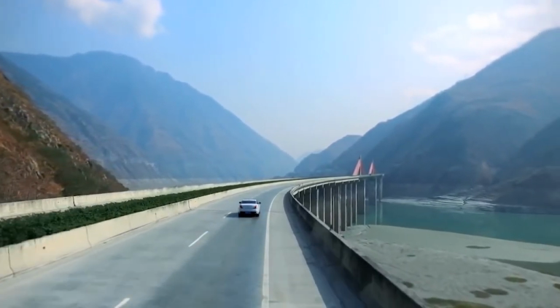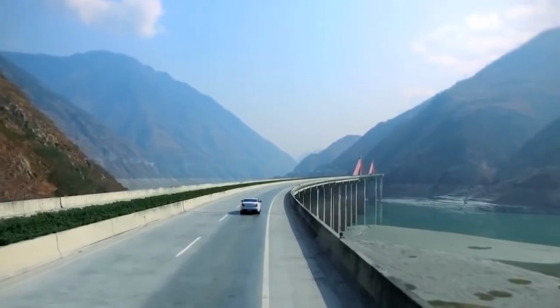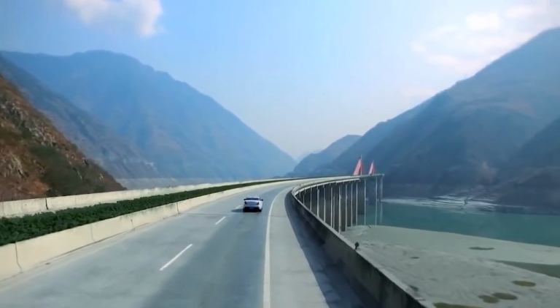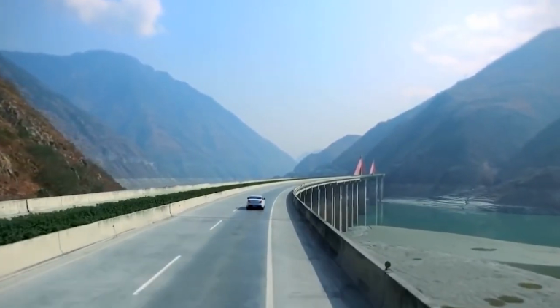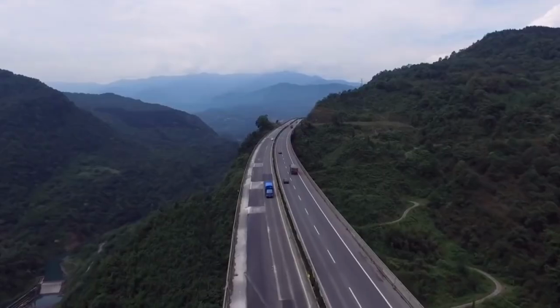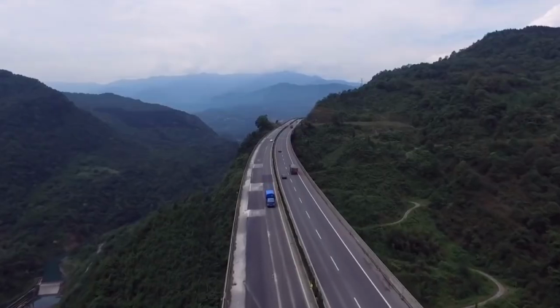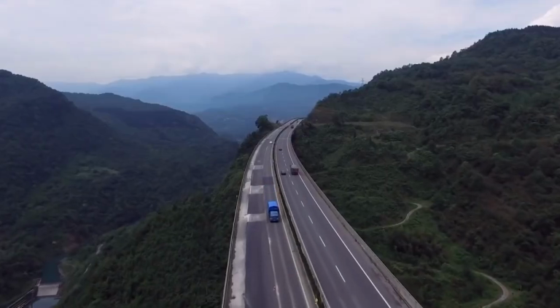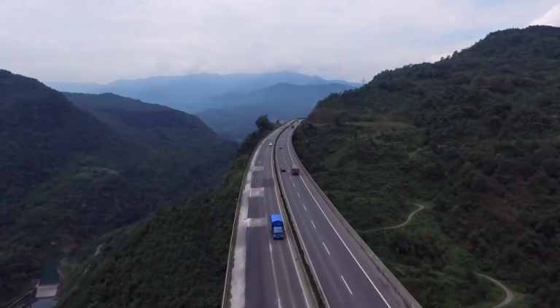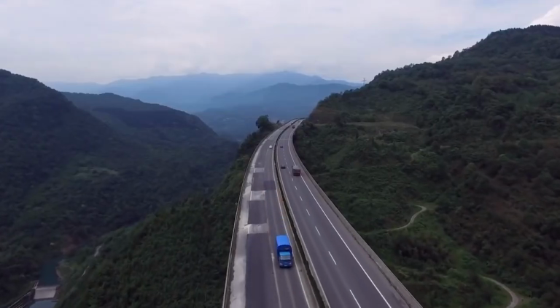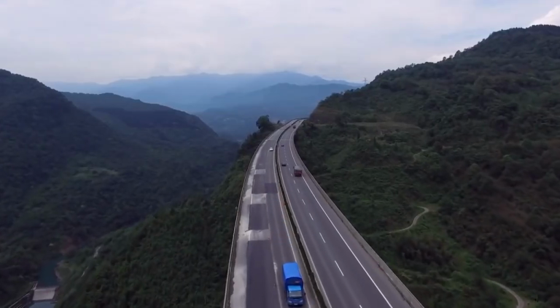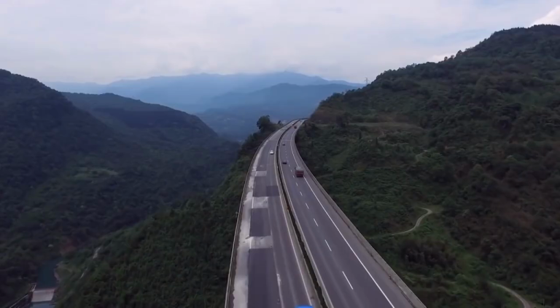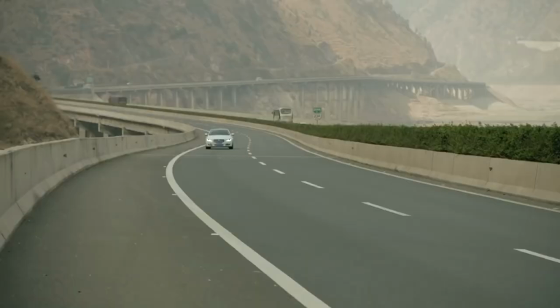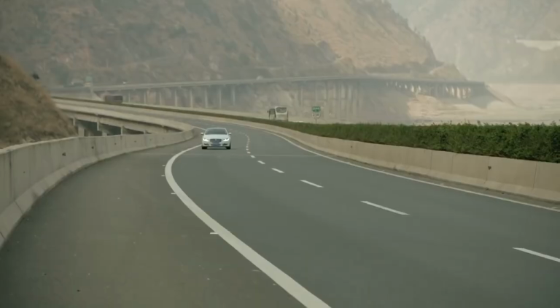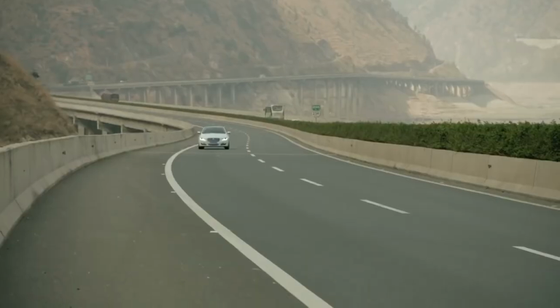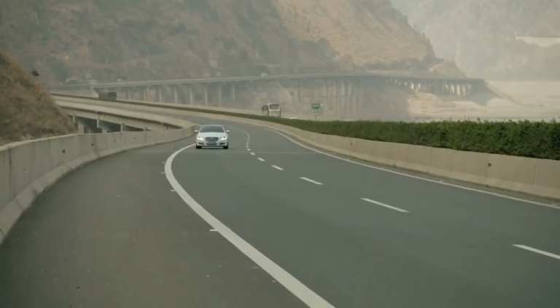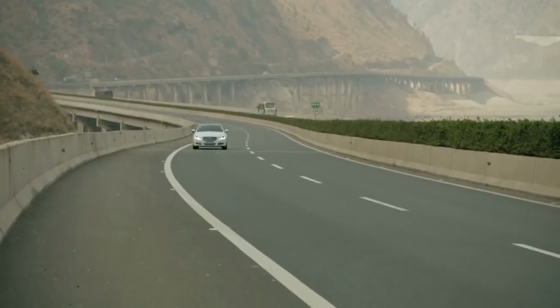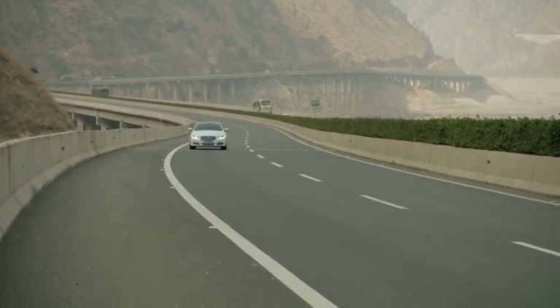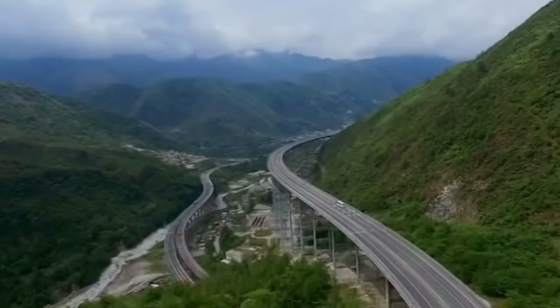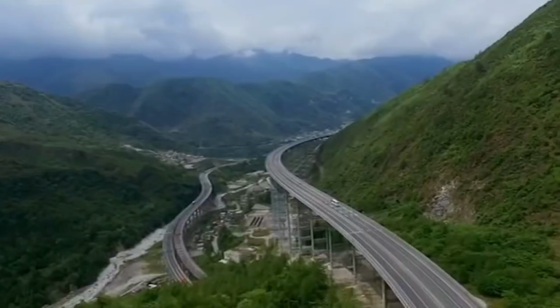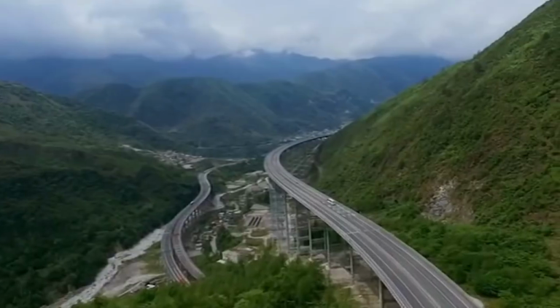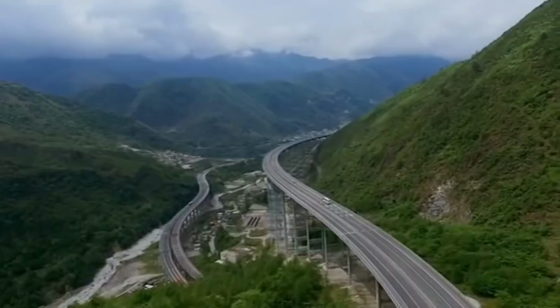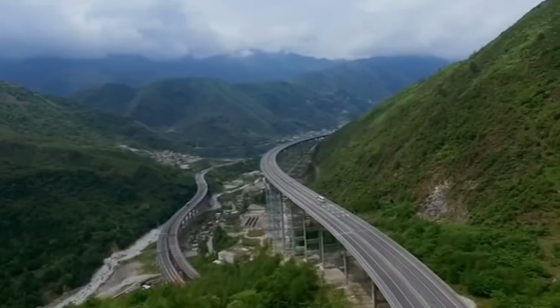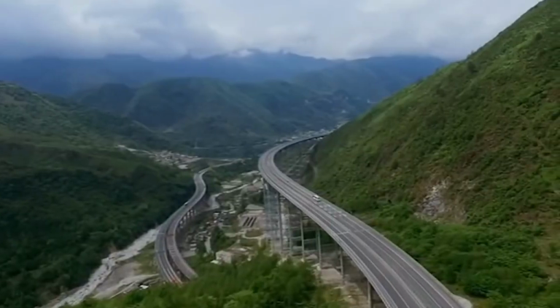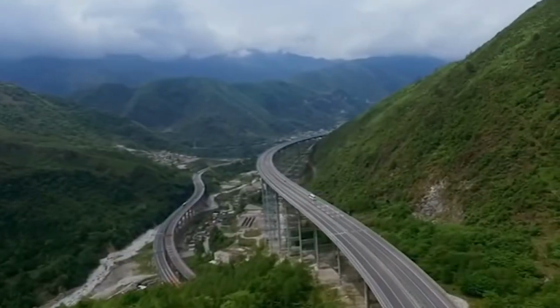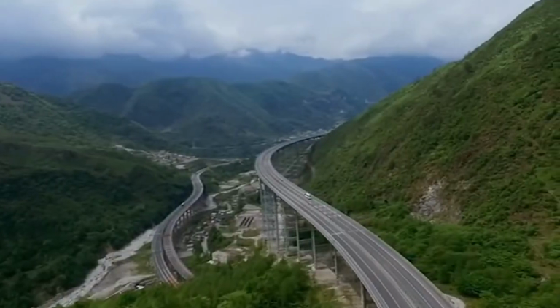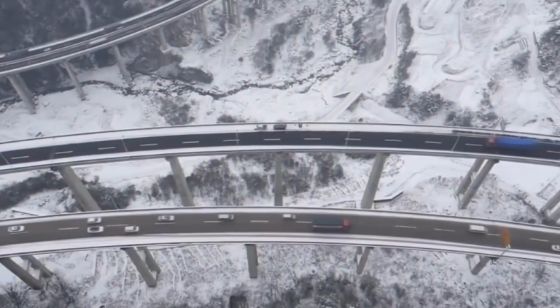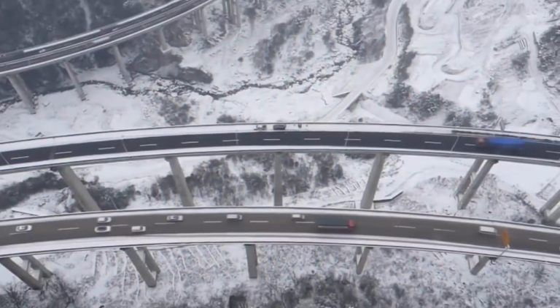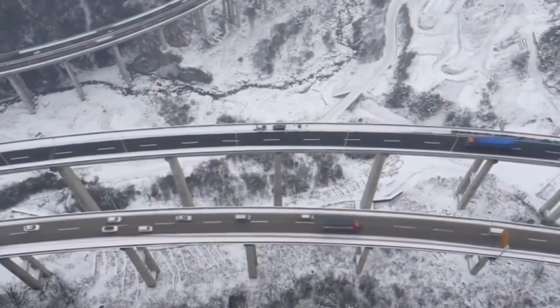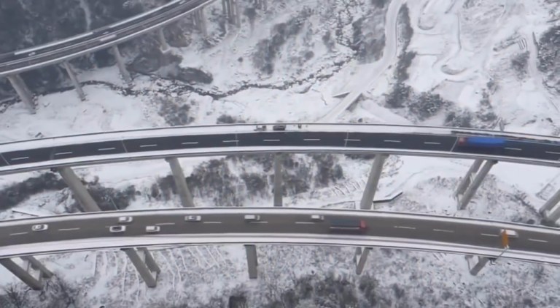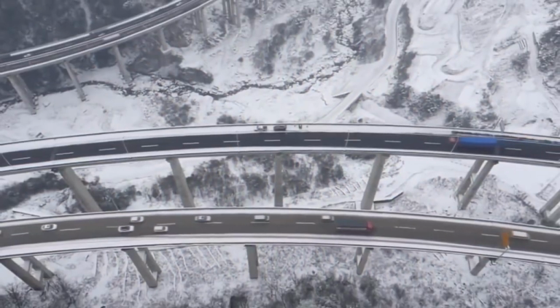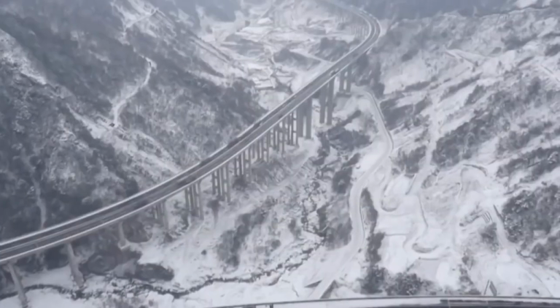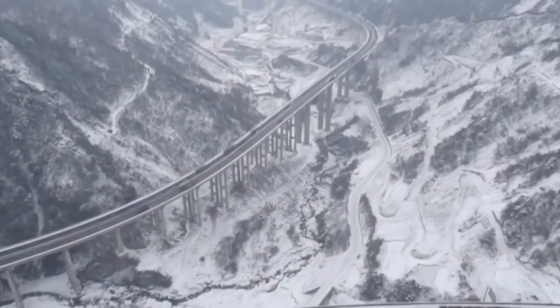The road is open all year round. However, if you want to visit, we recommend you check the weather before you go, since the area is known for its rapidly changing weather conditions.